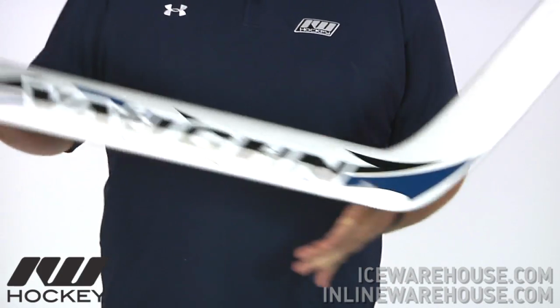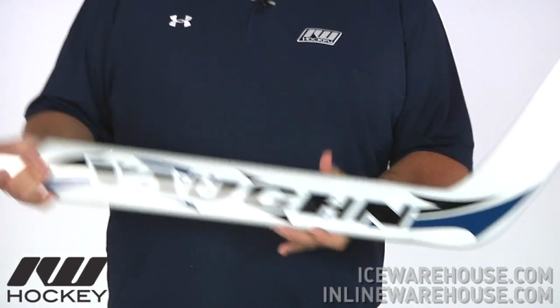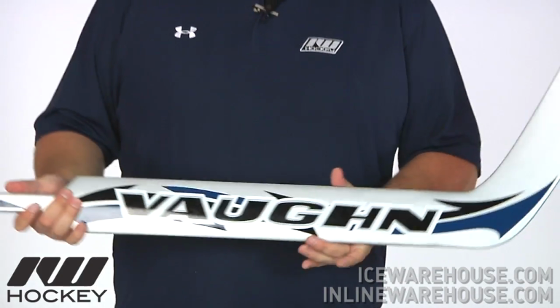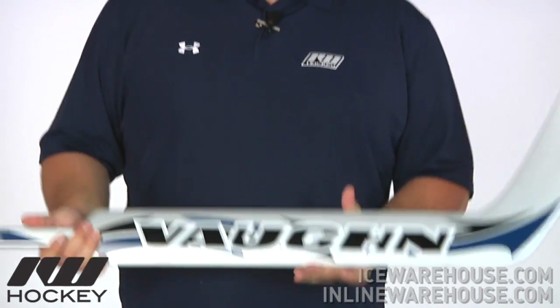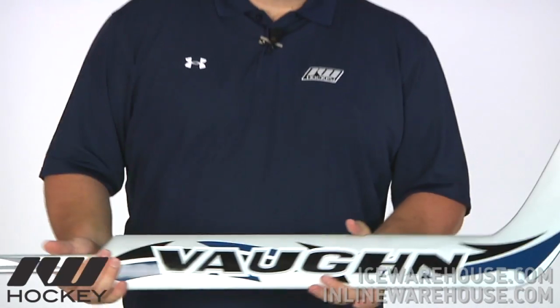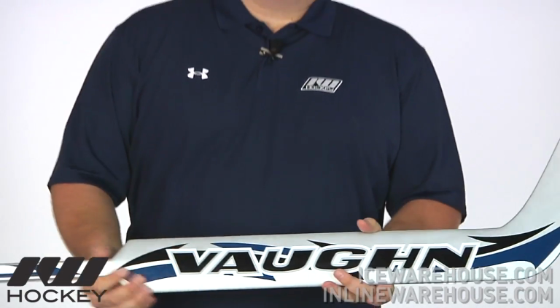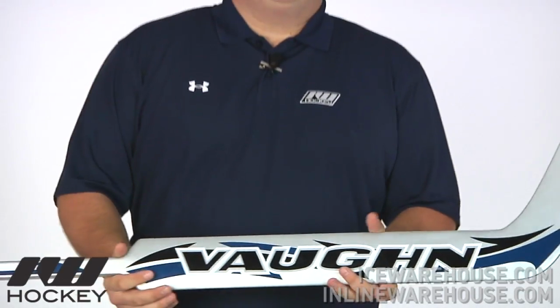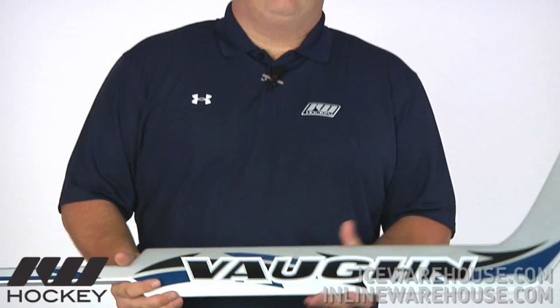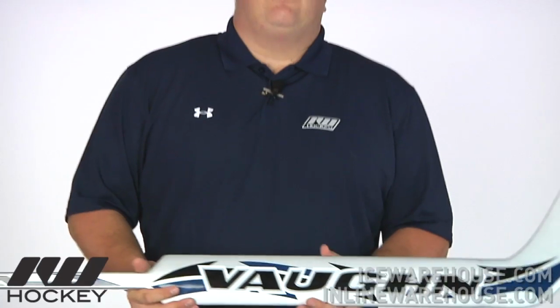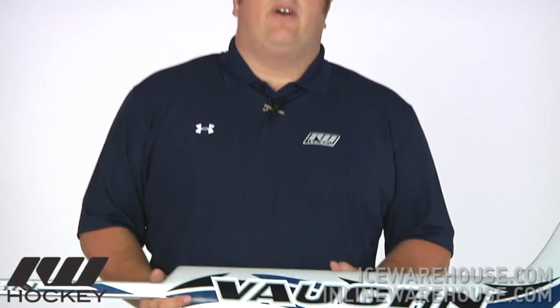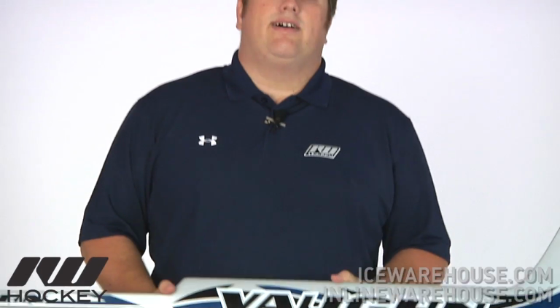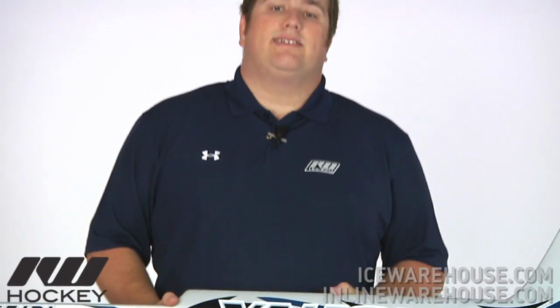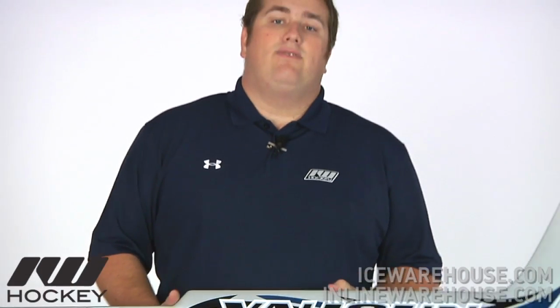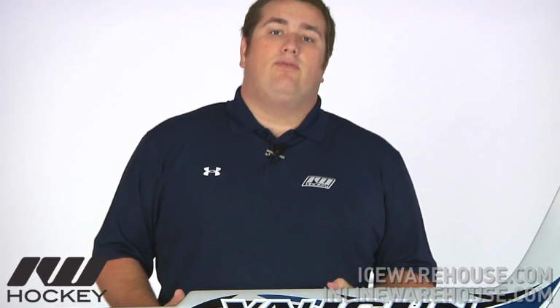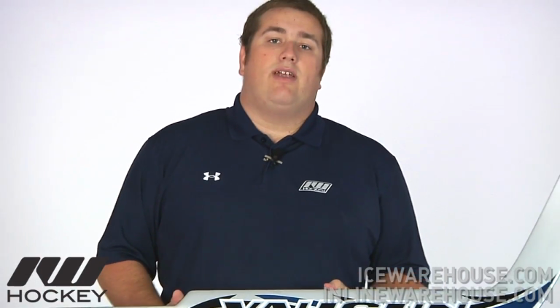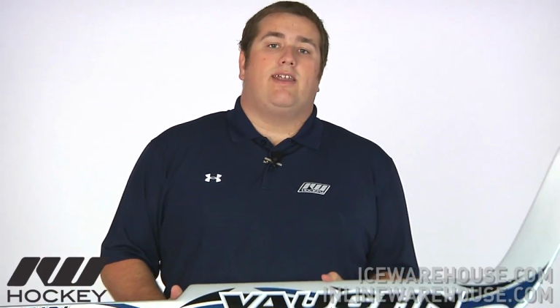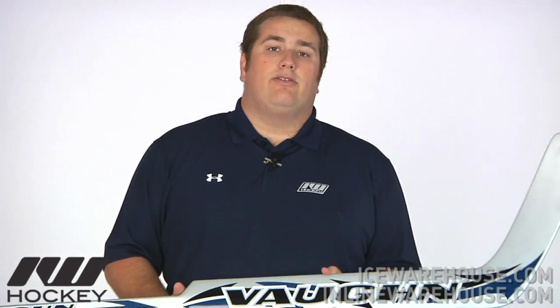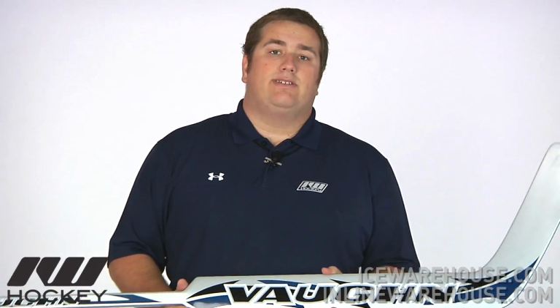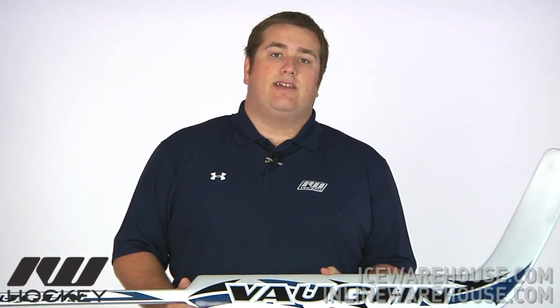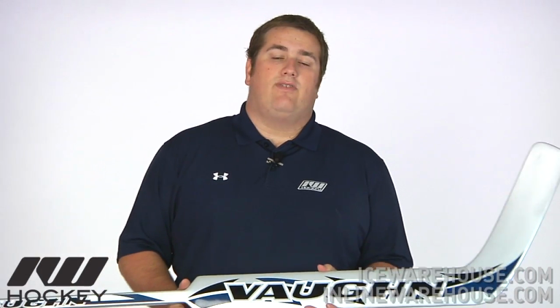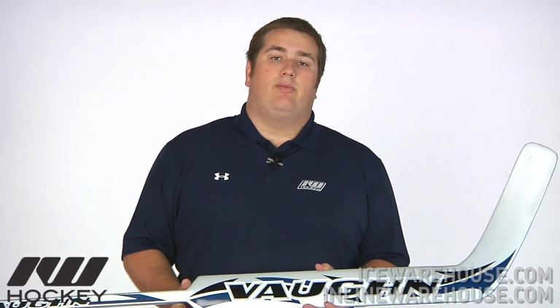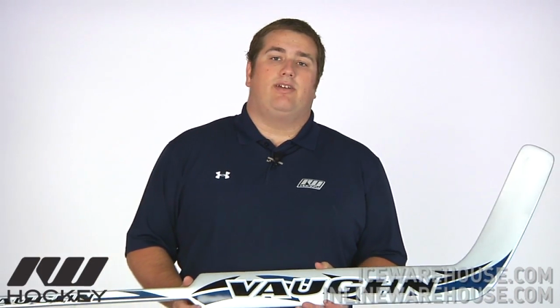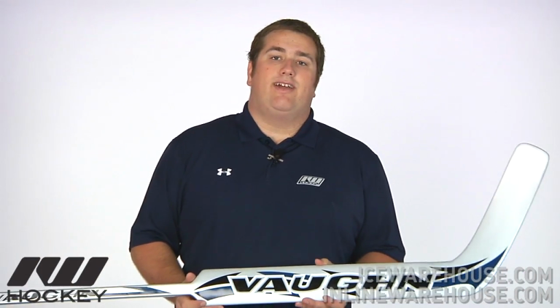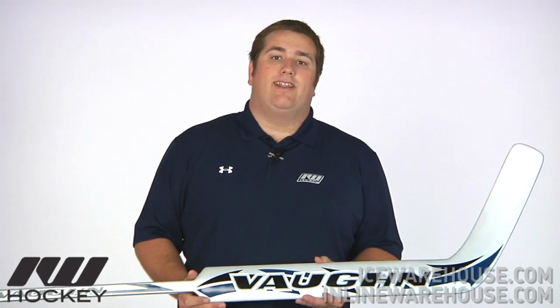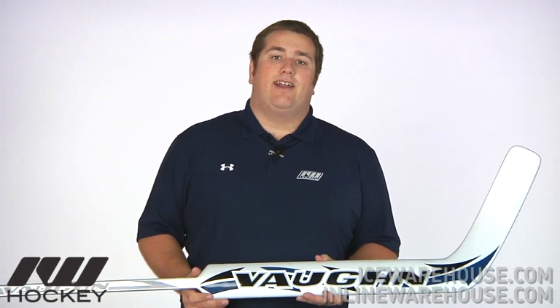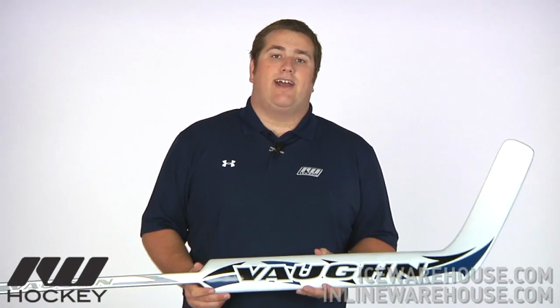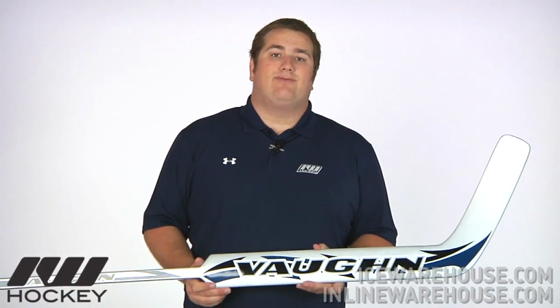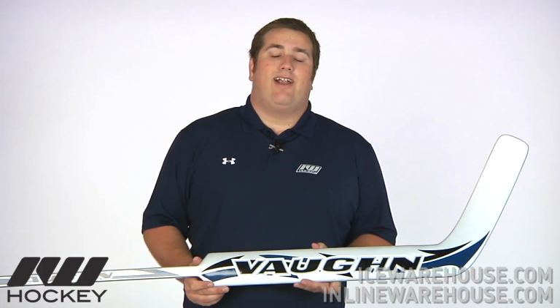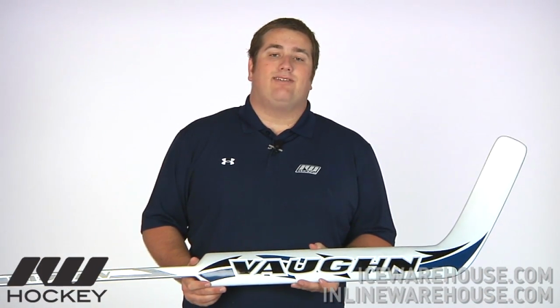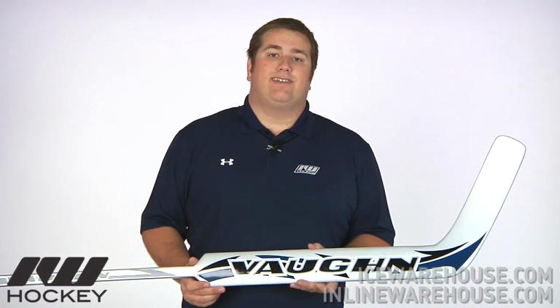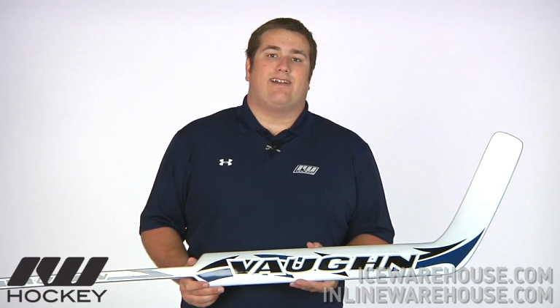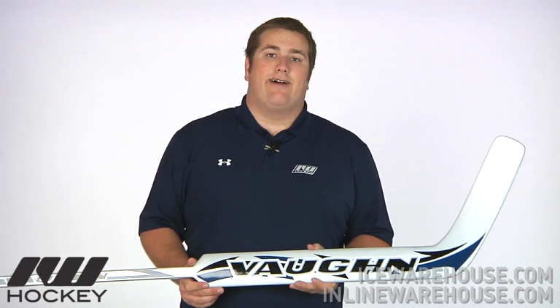So that's just been a quick look here at the Vaughn 7480 goal stick, available here at inlineandicewarehouse.com.